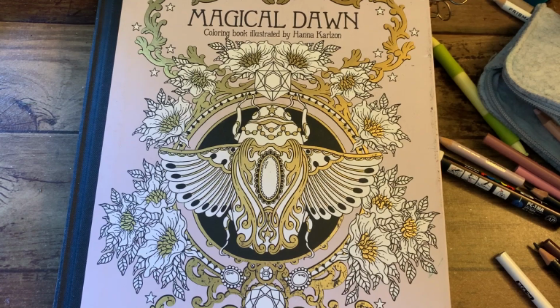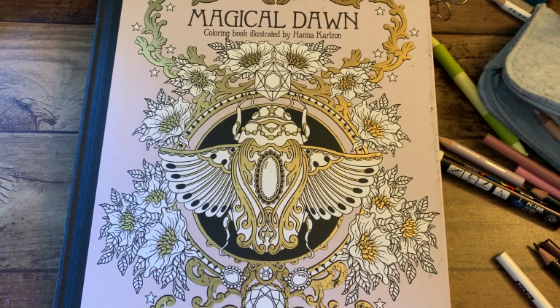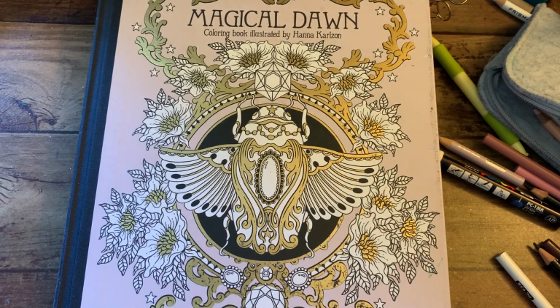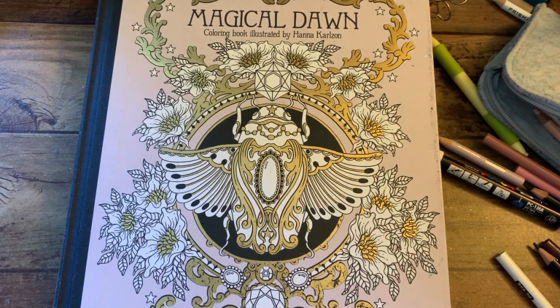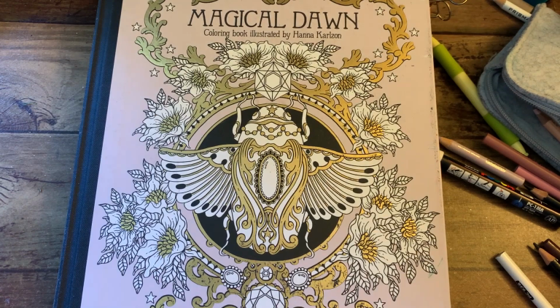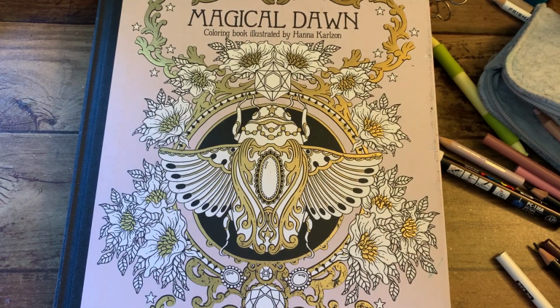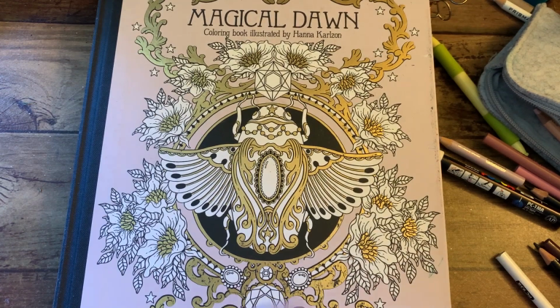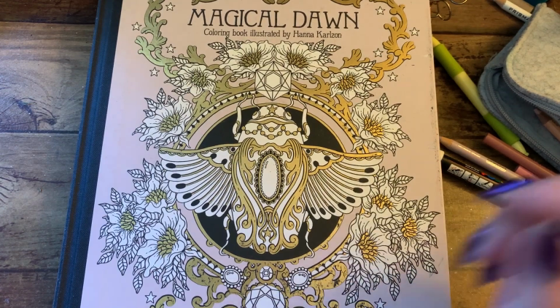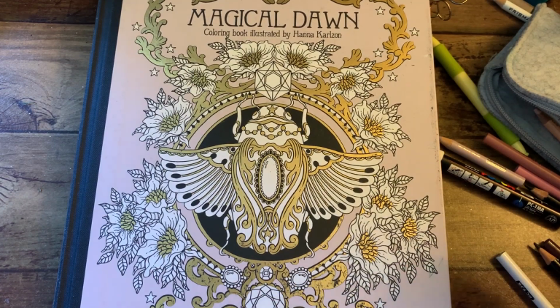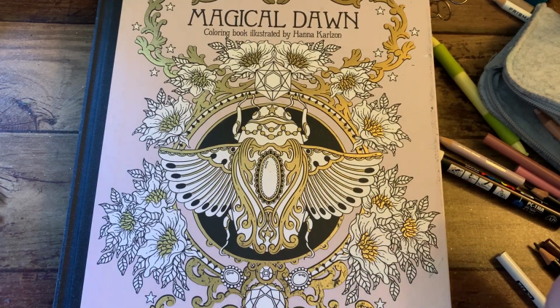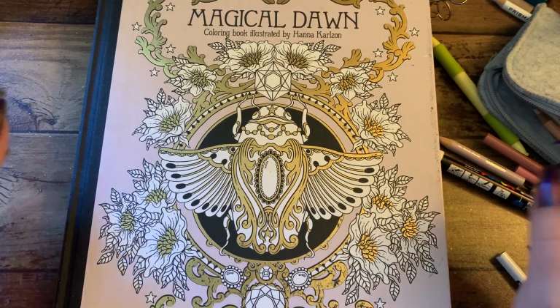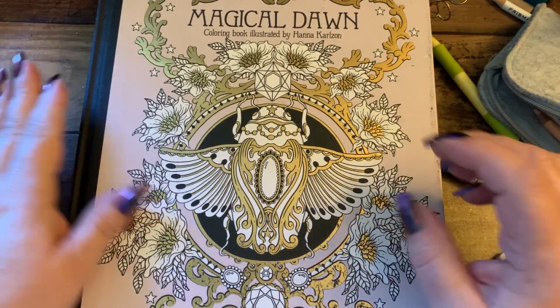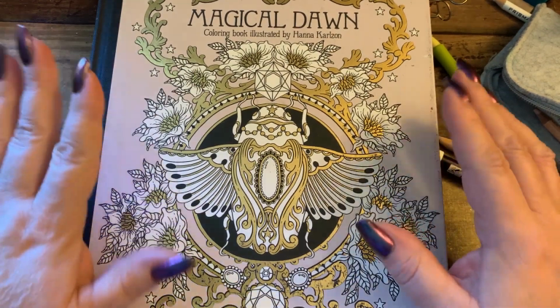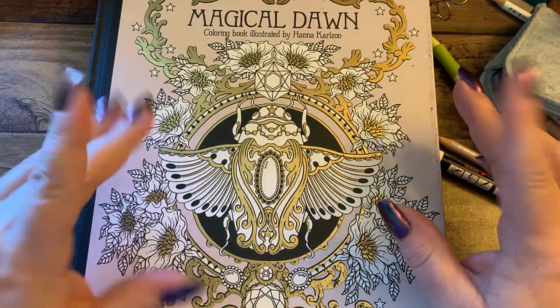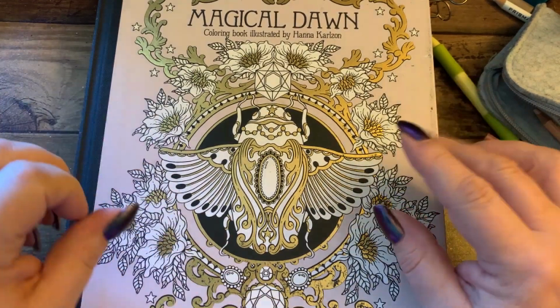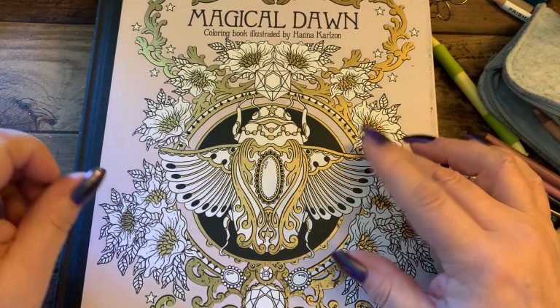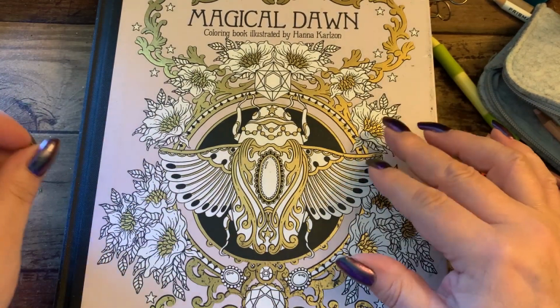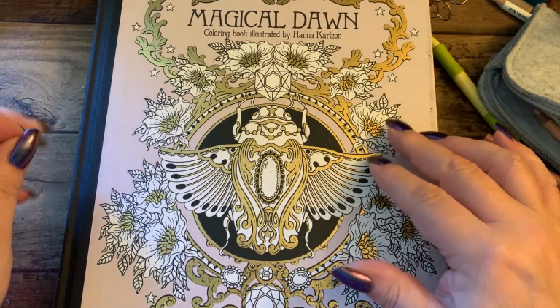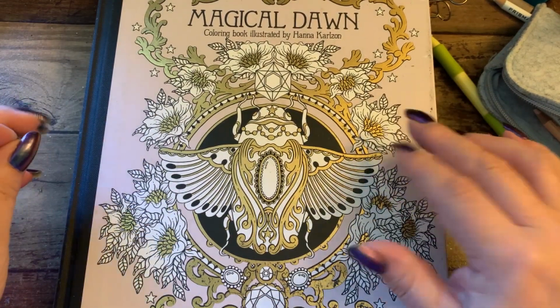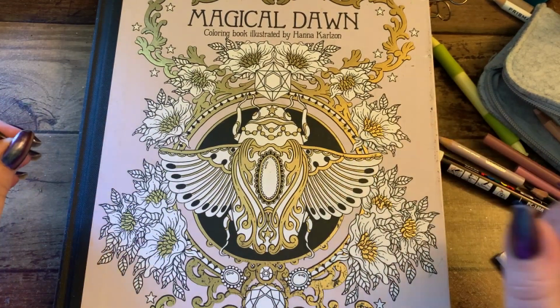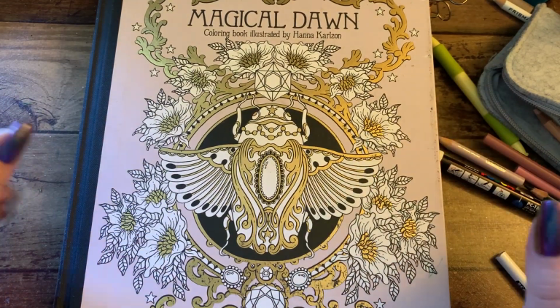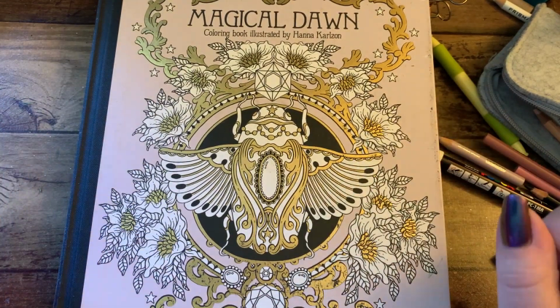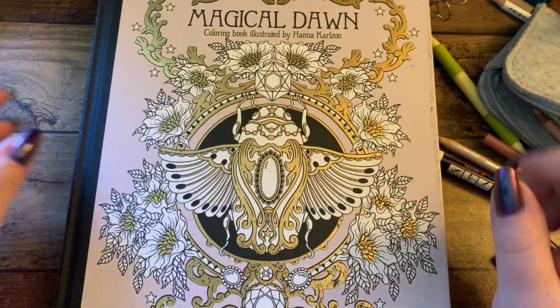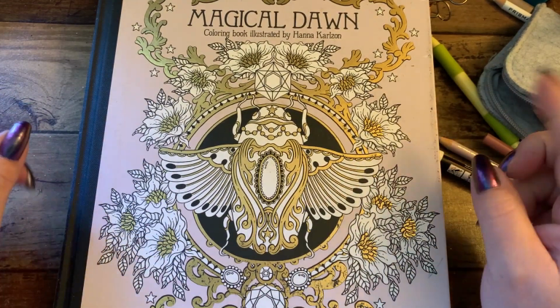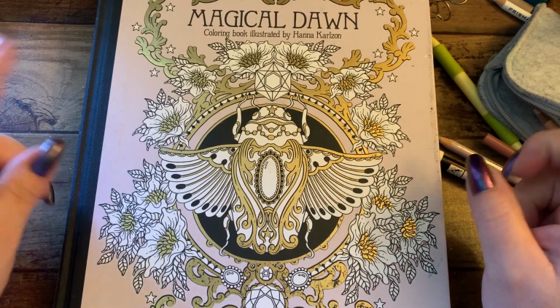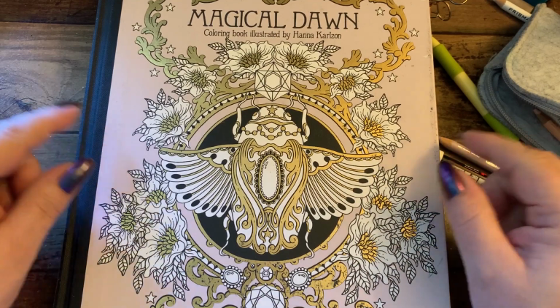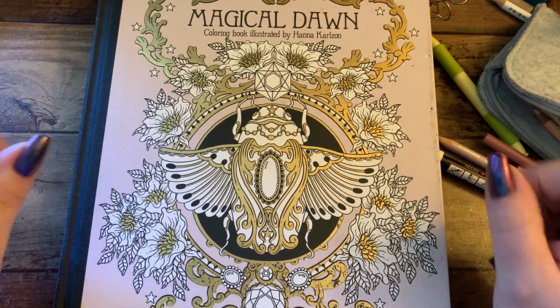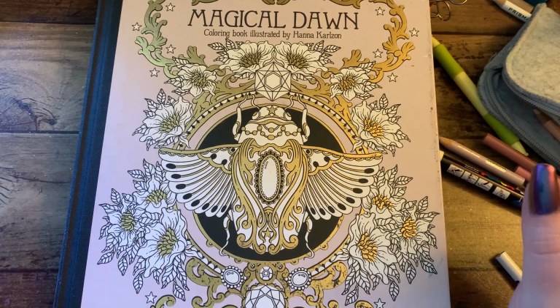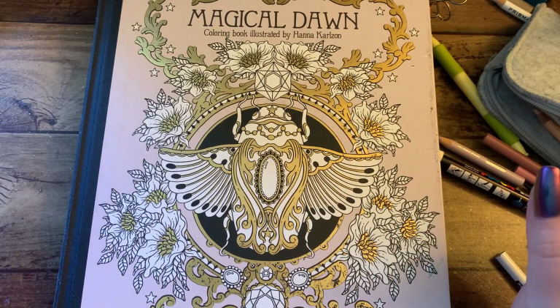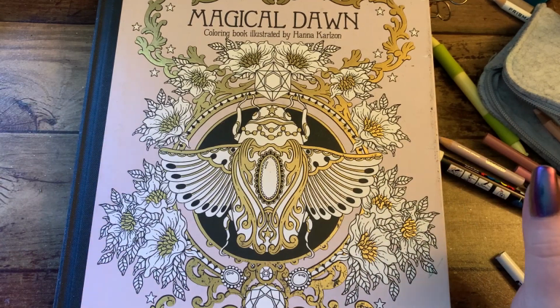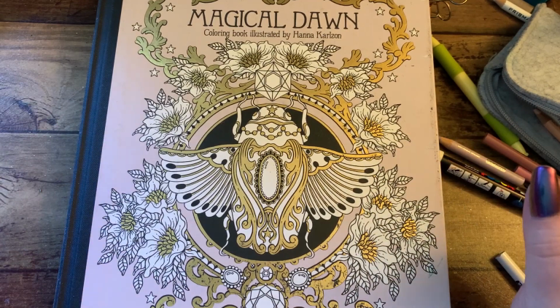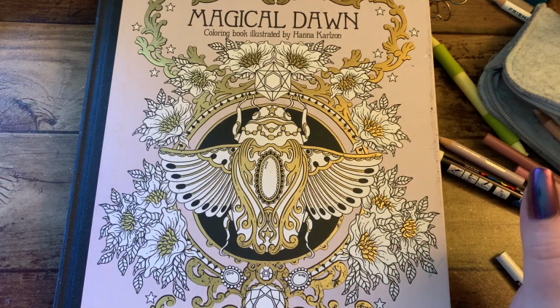Hi guys, it's me Karen and I've come back to do part two of Magical Dawn by Hannah Carlson.